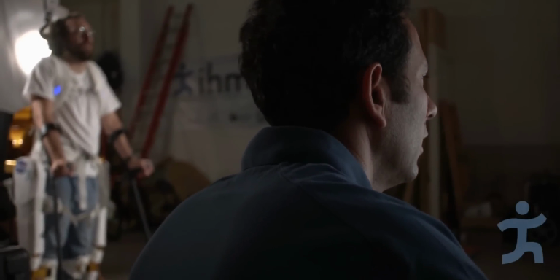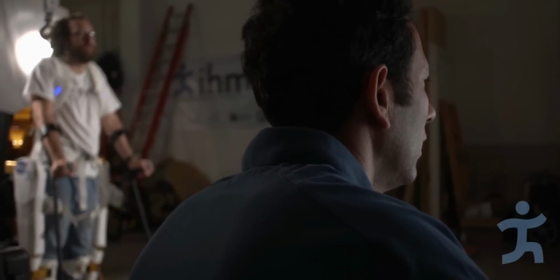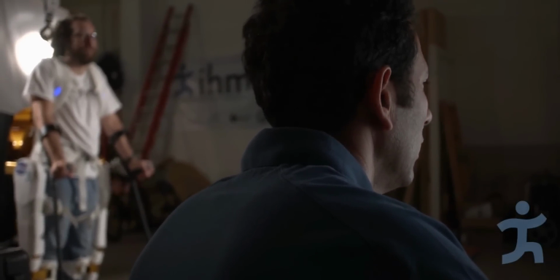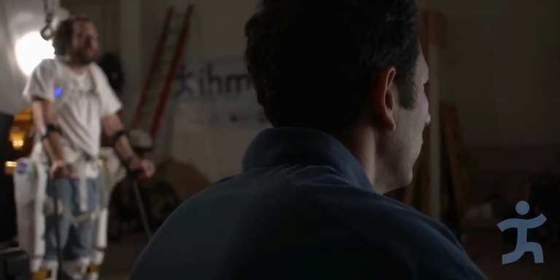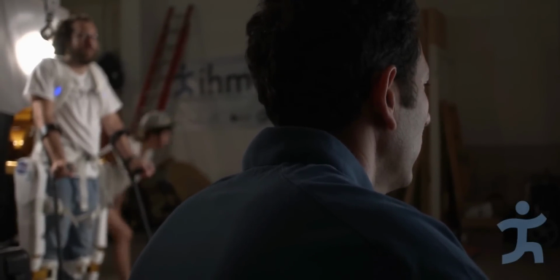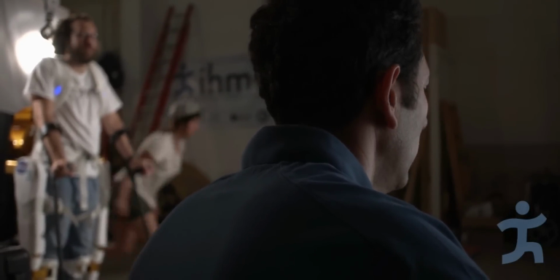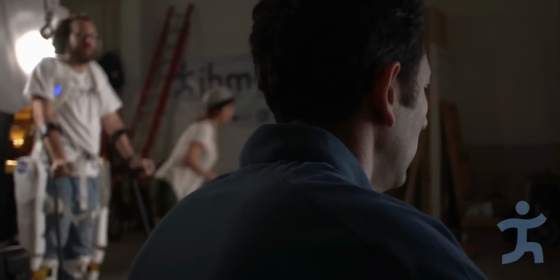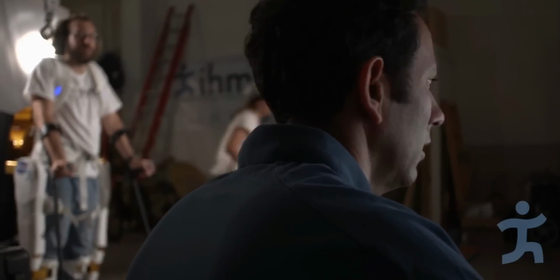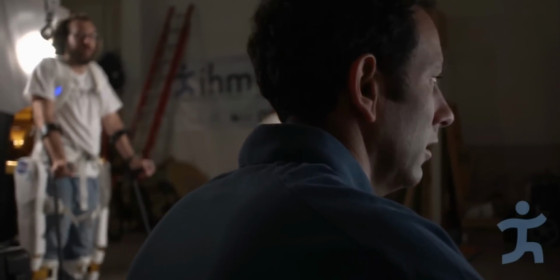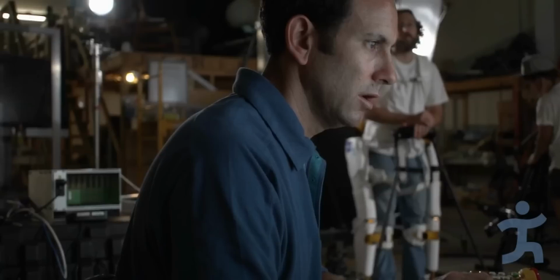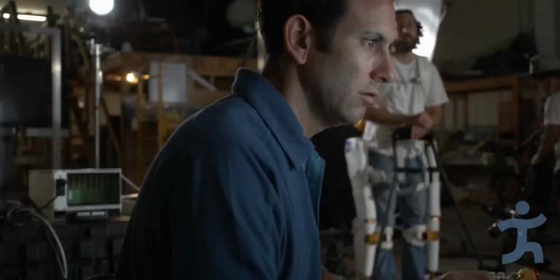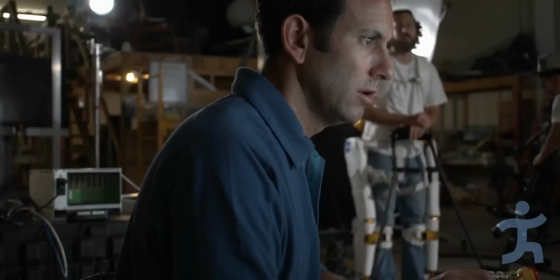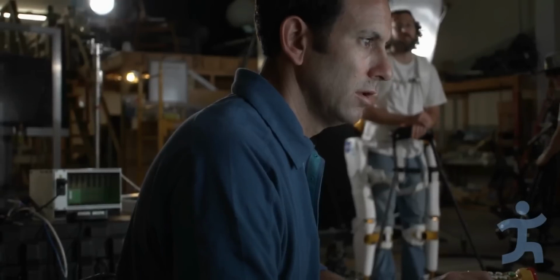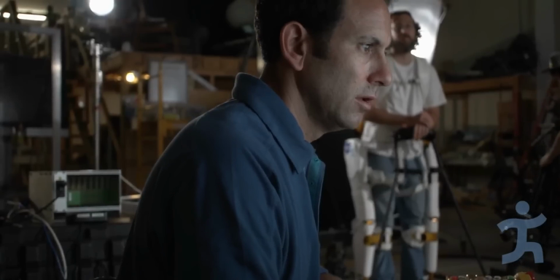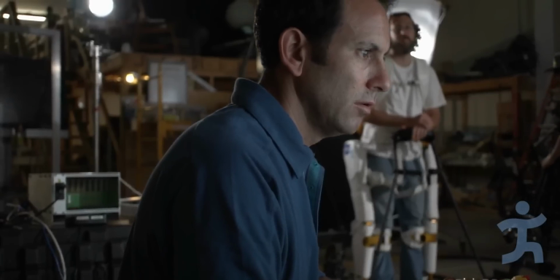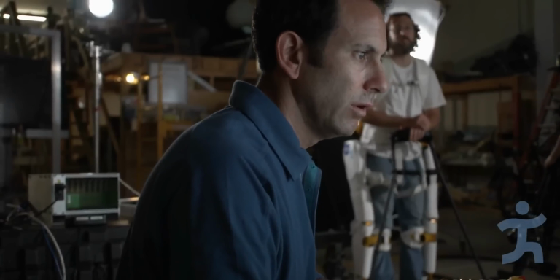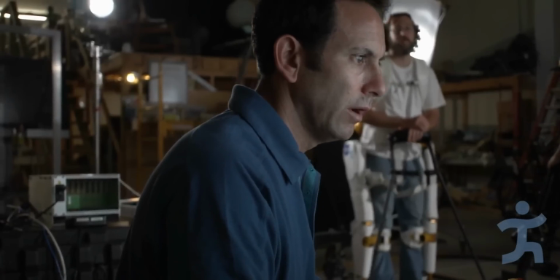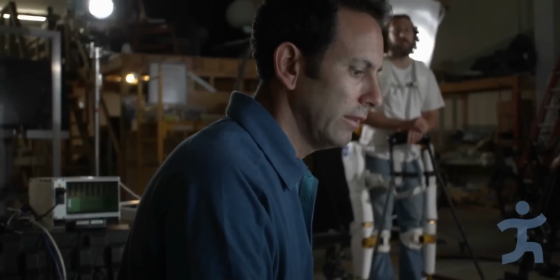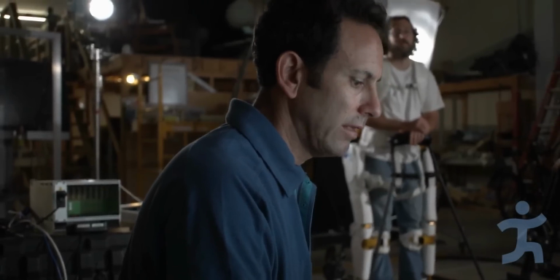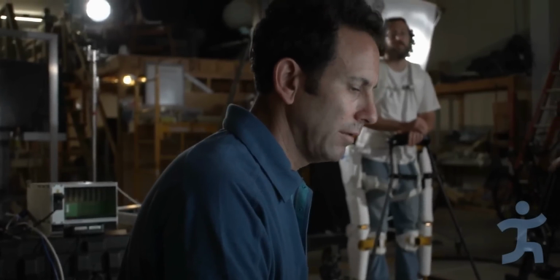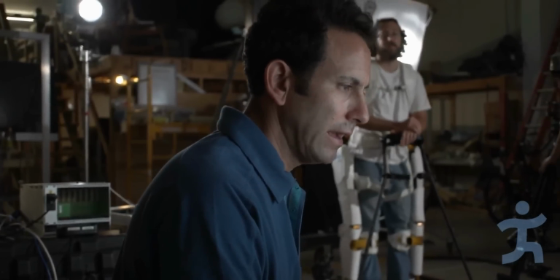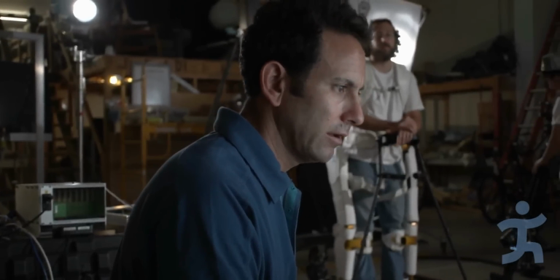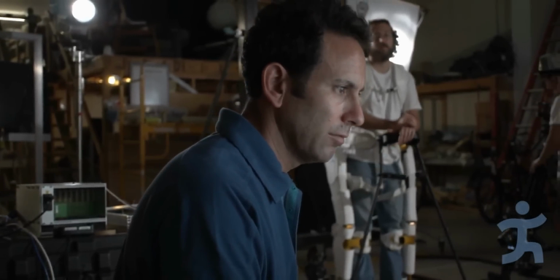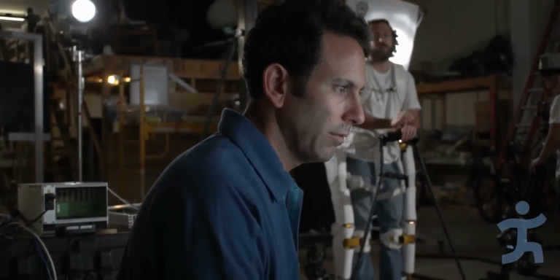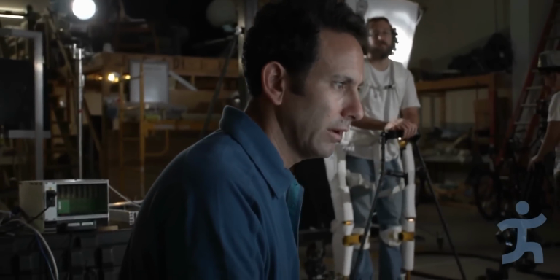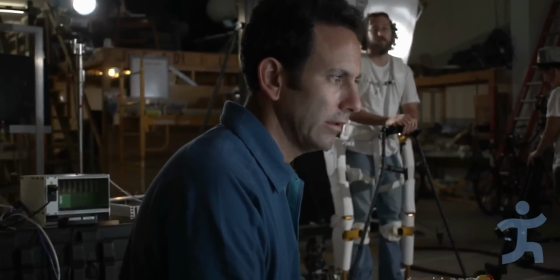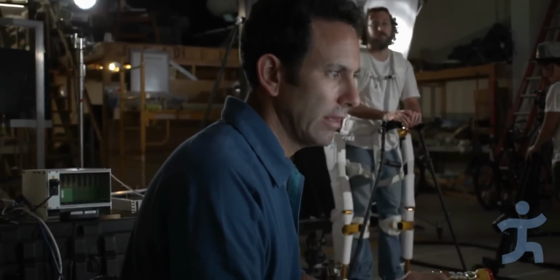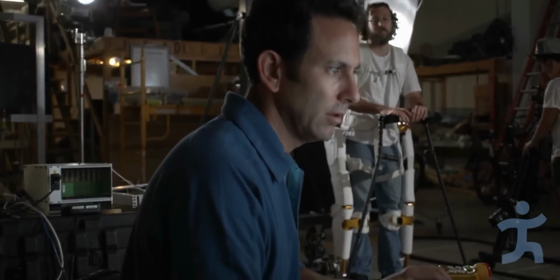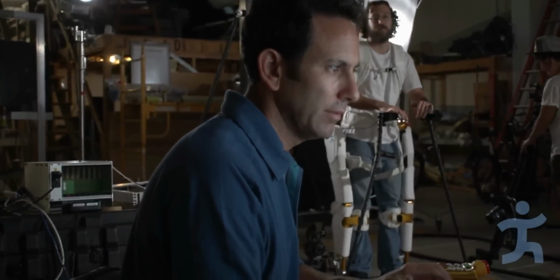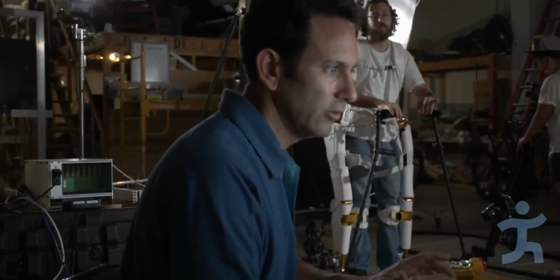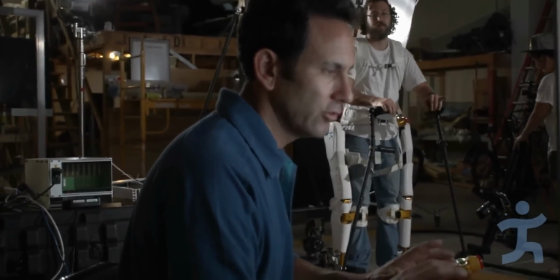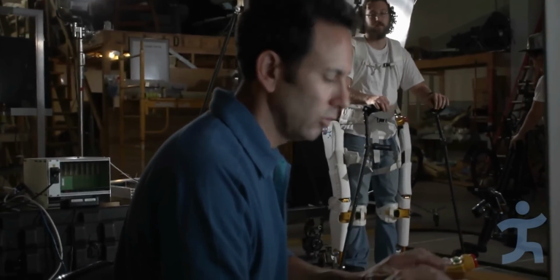My name is Peter Newhouse. I'm a senior research scientist at IHMC, and I work on exoskeletons.